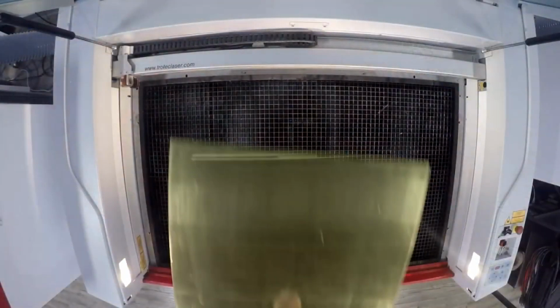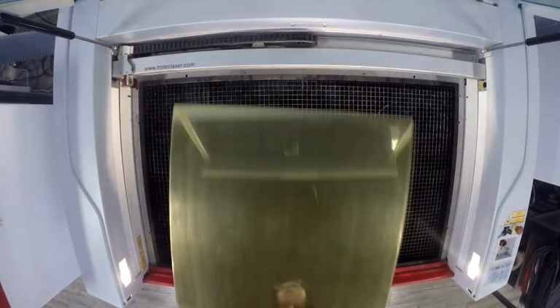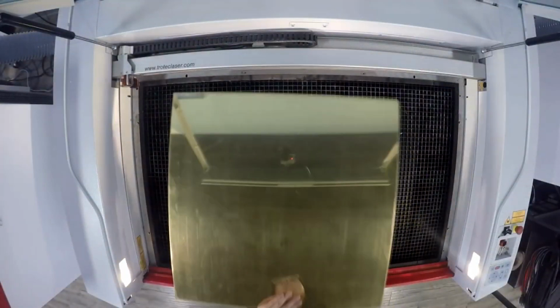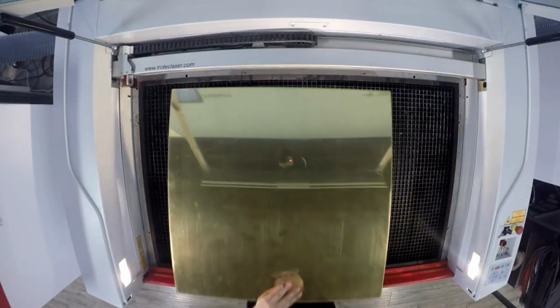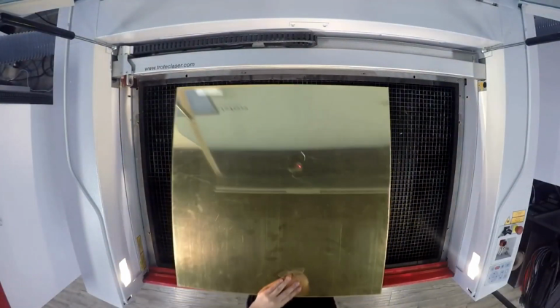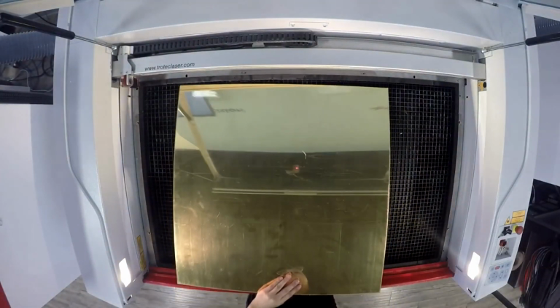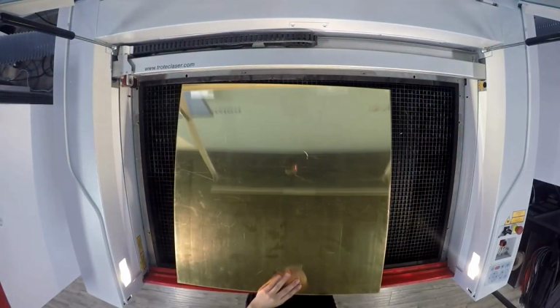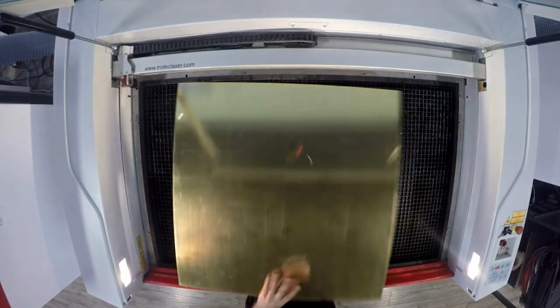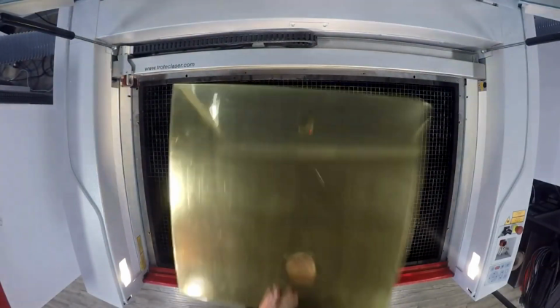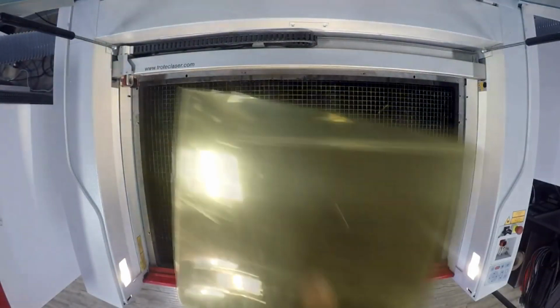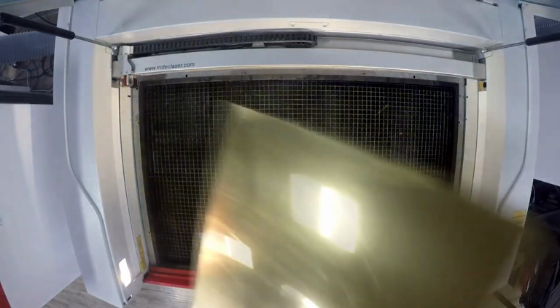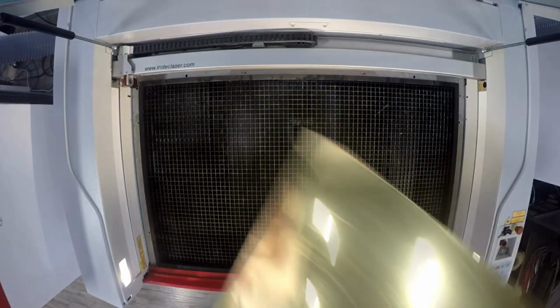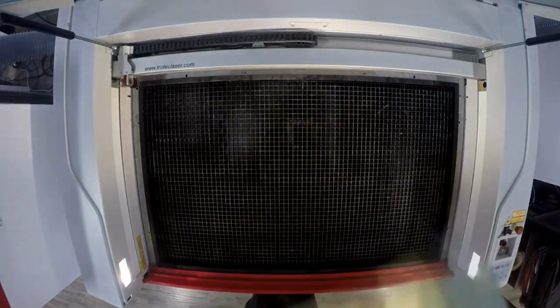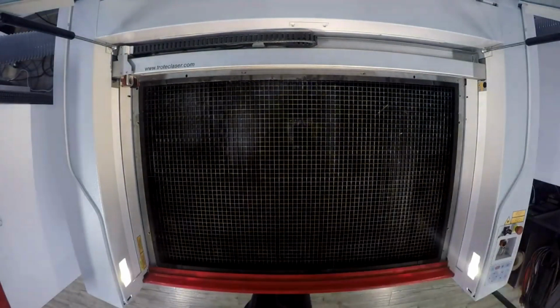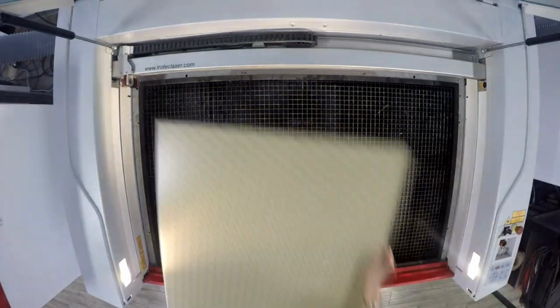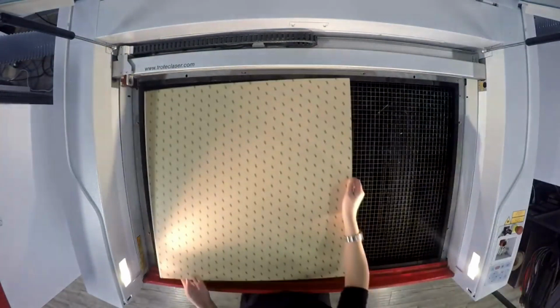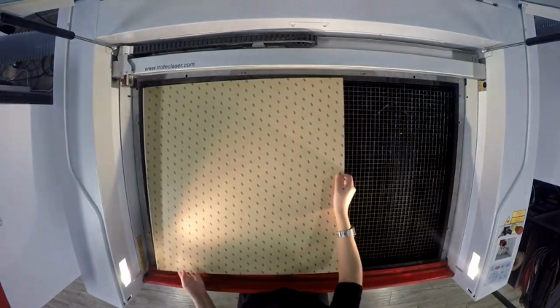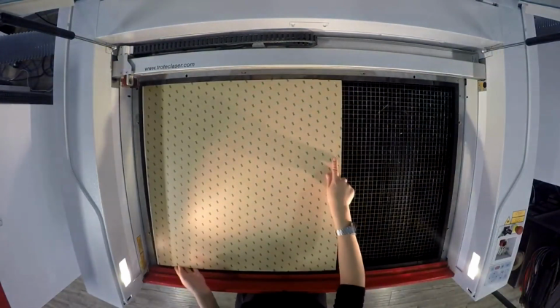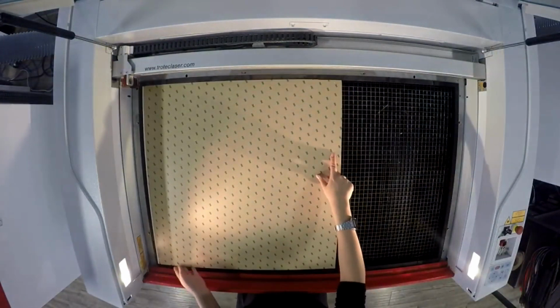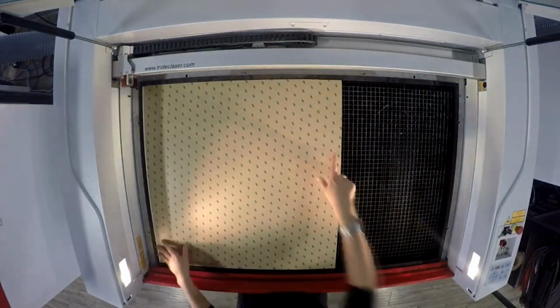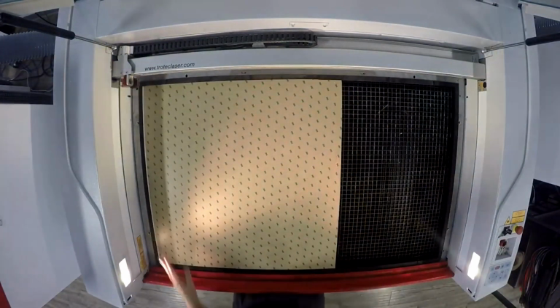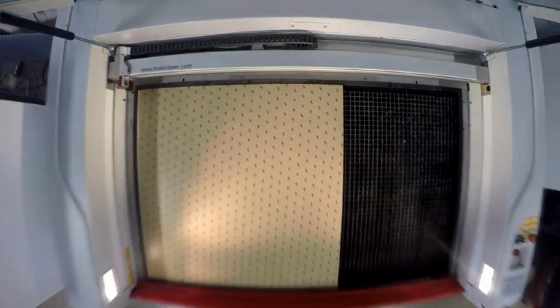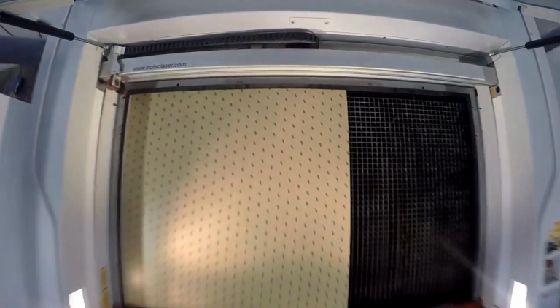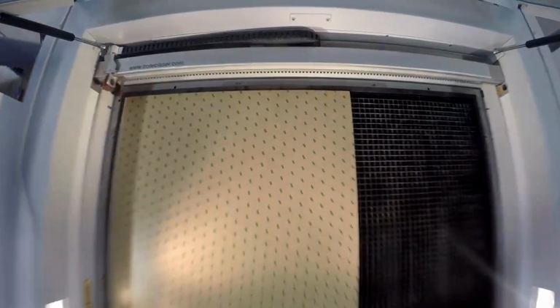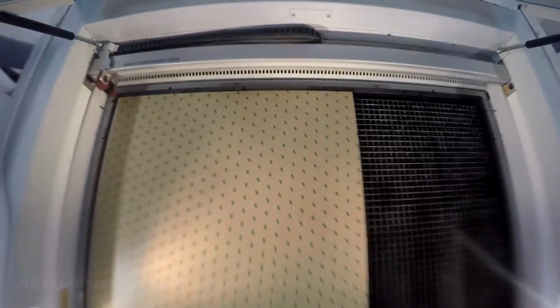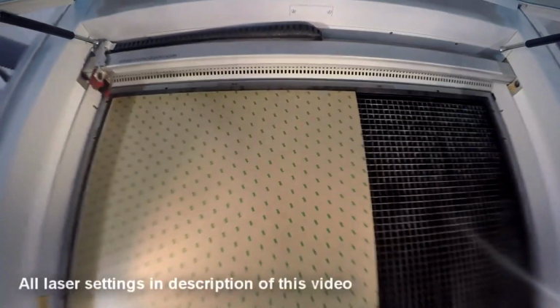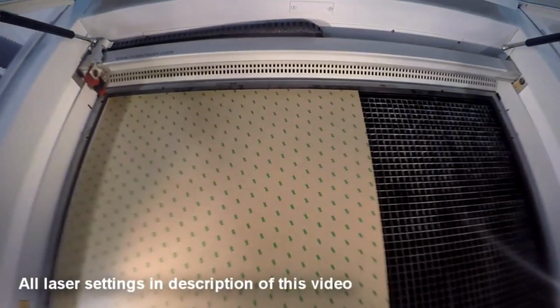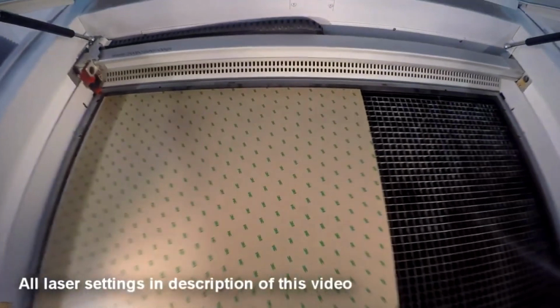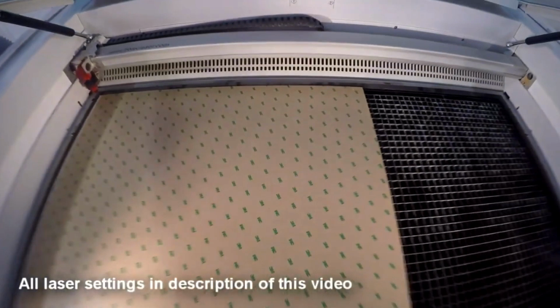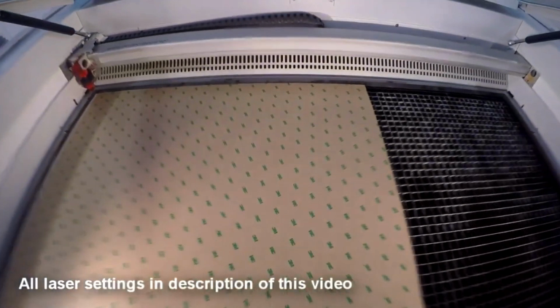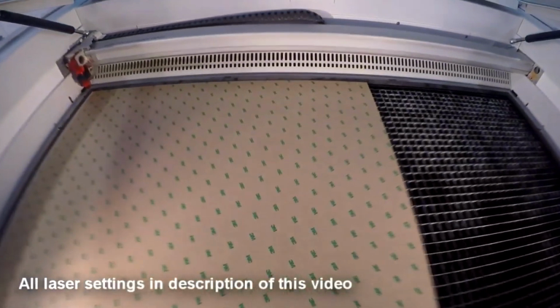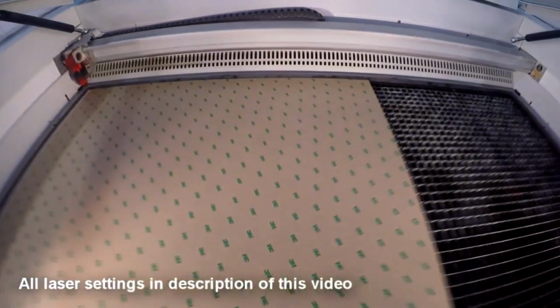Beginning with our gold jewelry box, we measure the dimensions of the wooden box and then cut our gold acrylic to match.